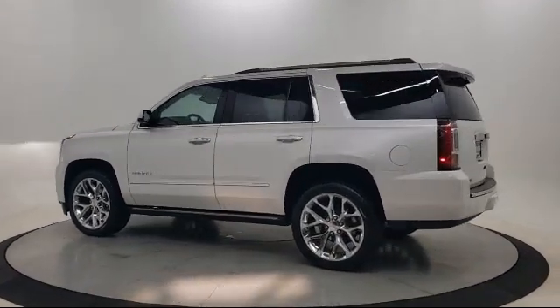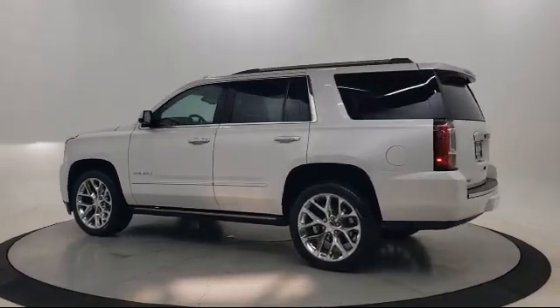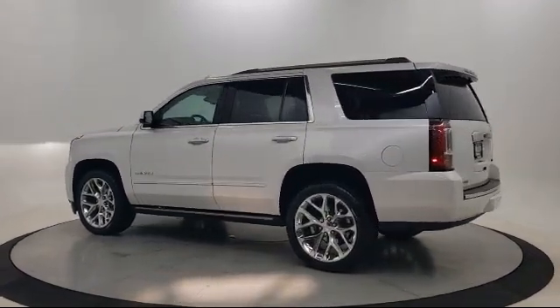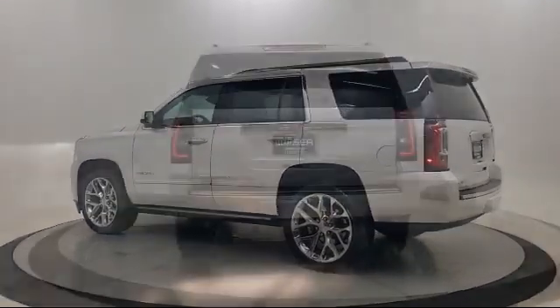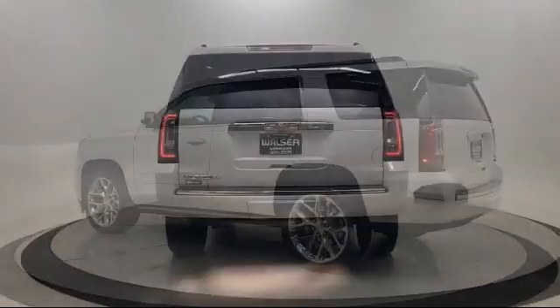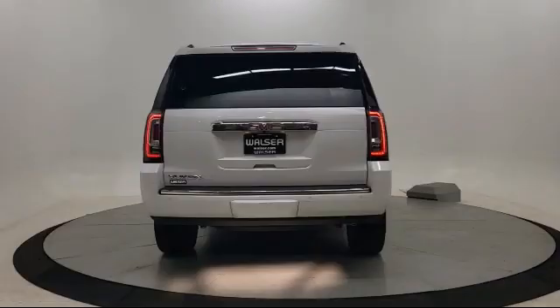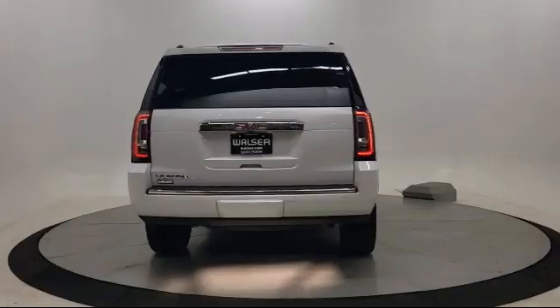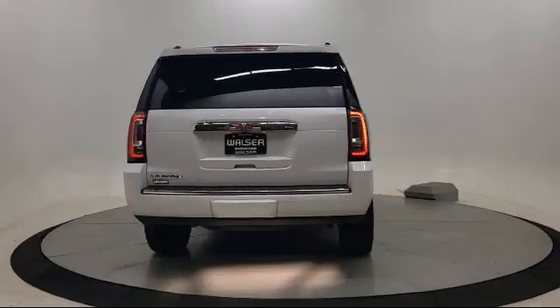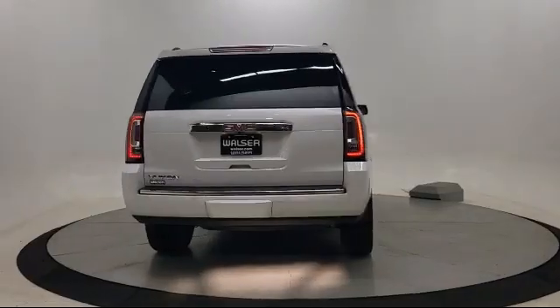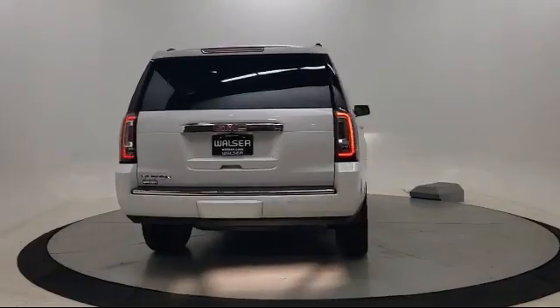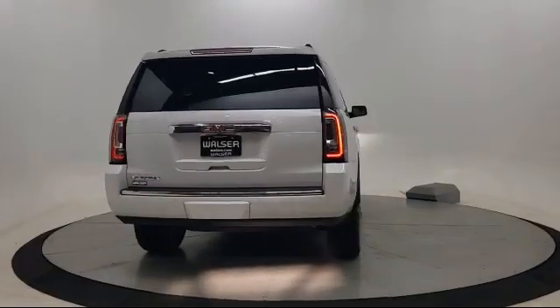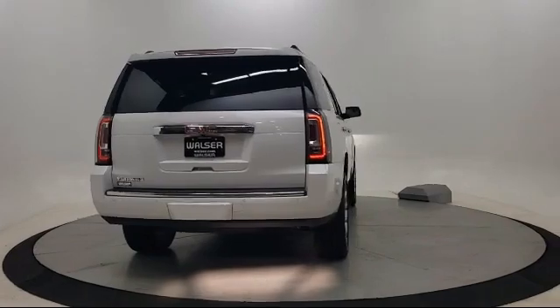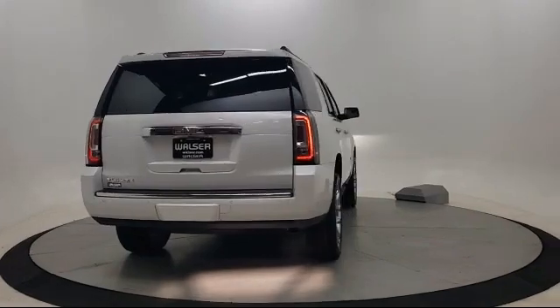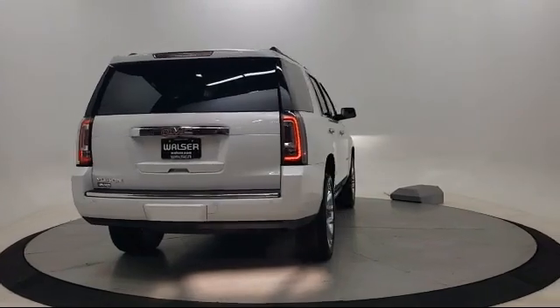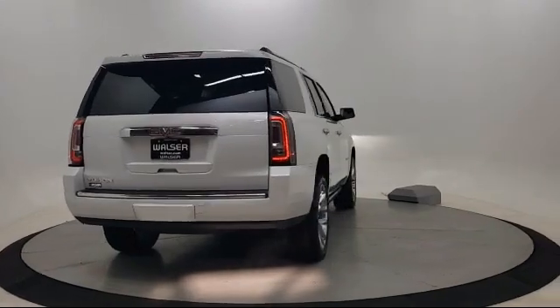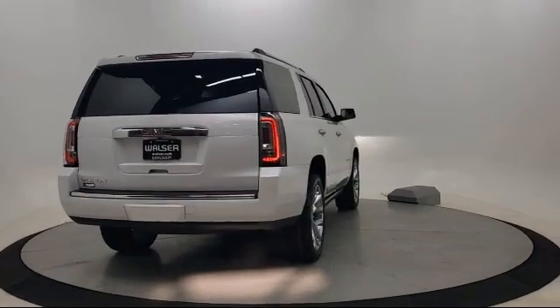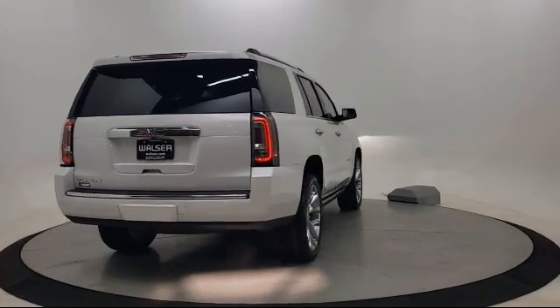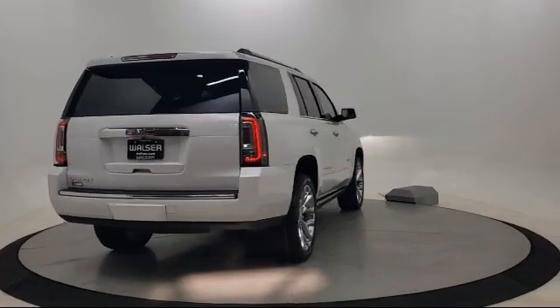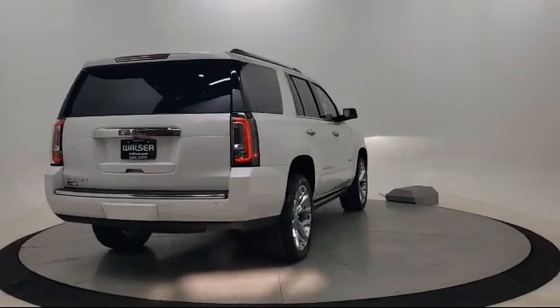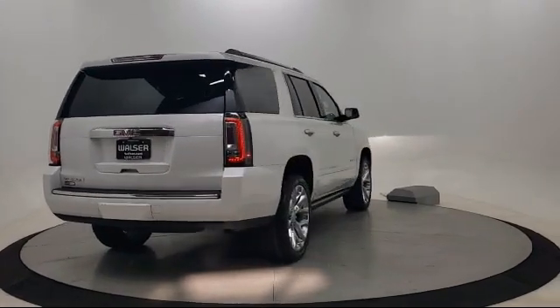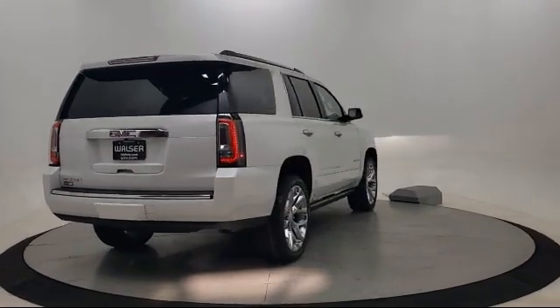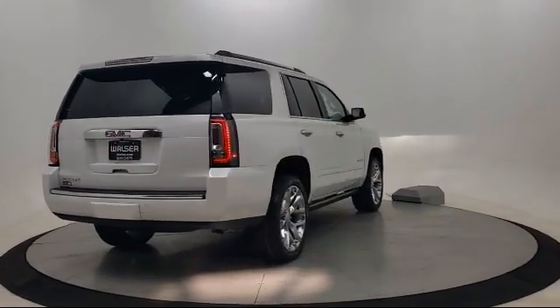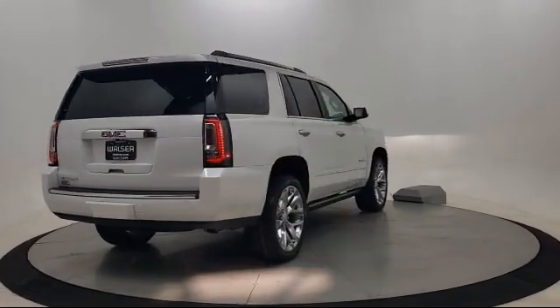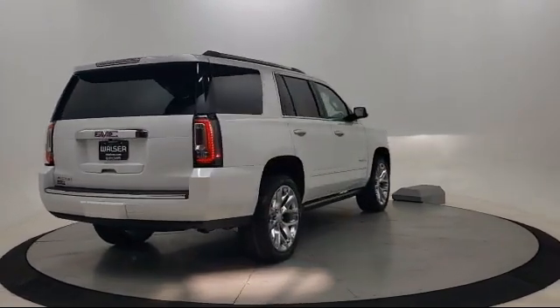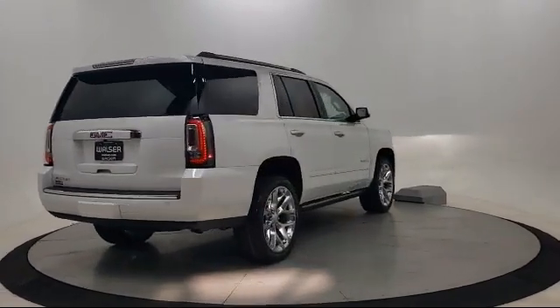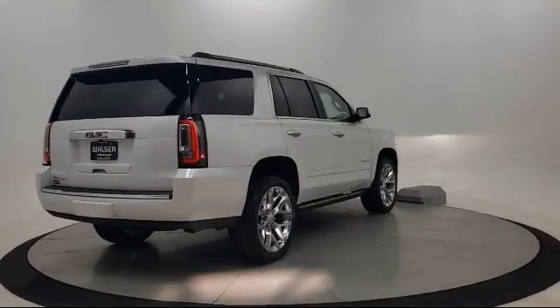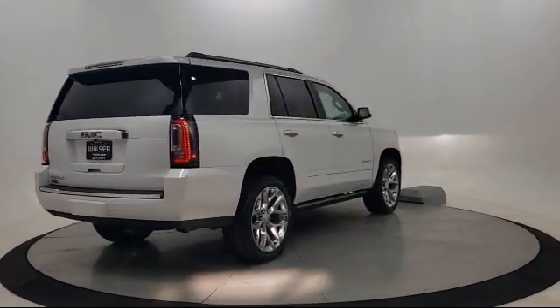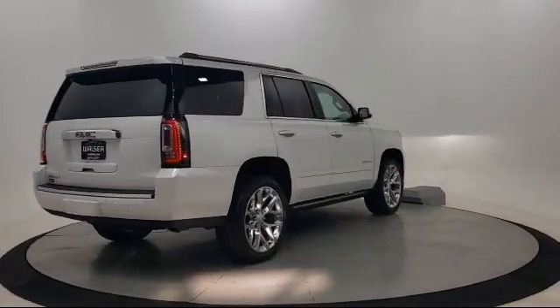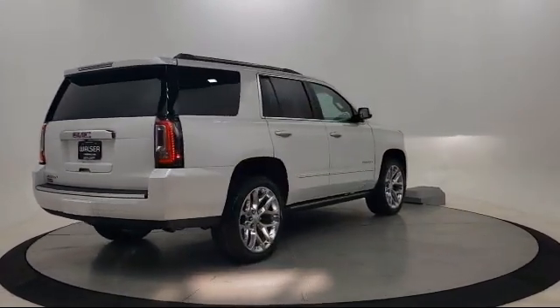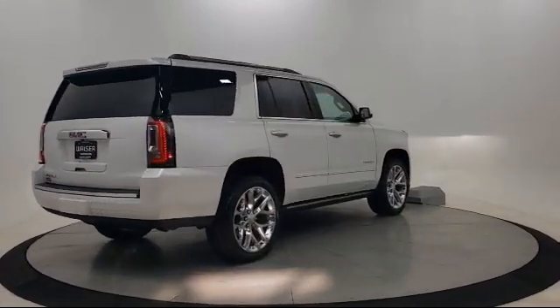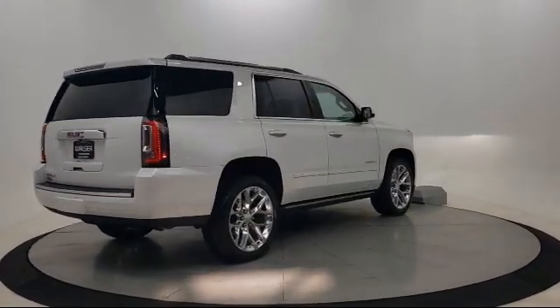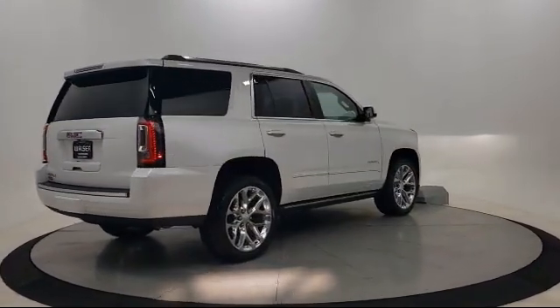It also features lane keep assist, privacy glass, and has less than 25,000 miles on the odometer.